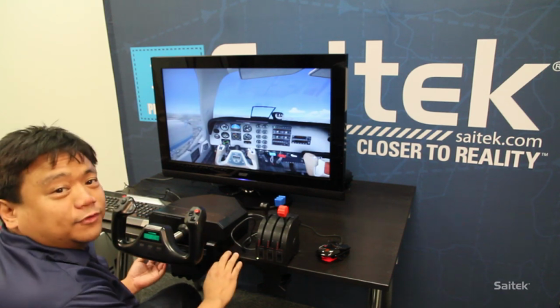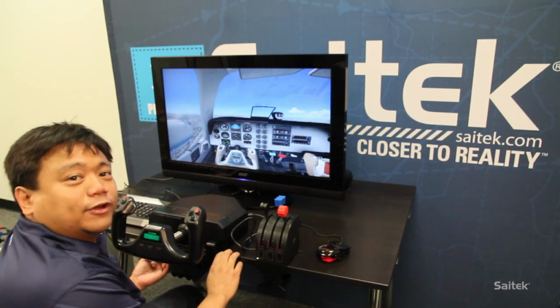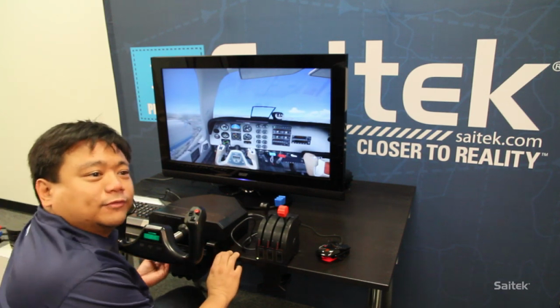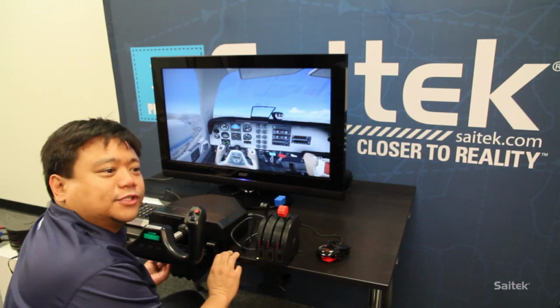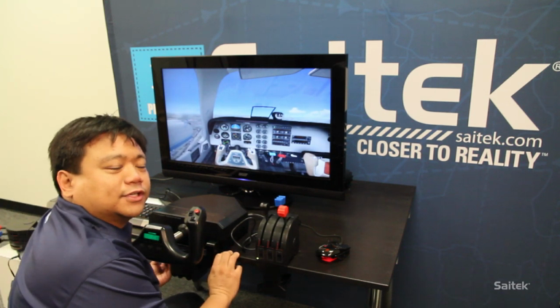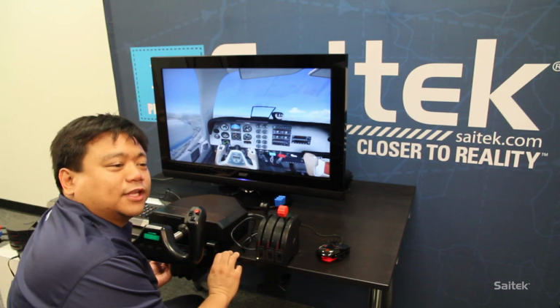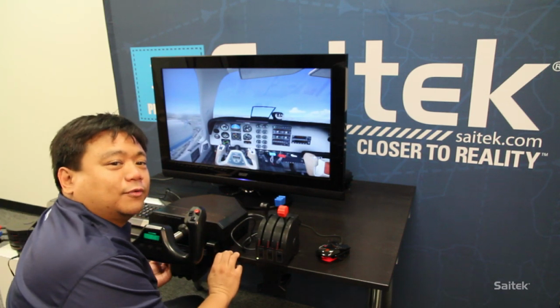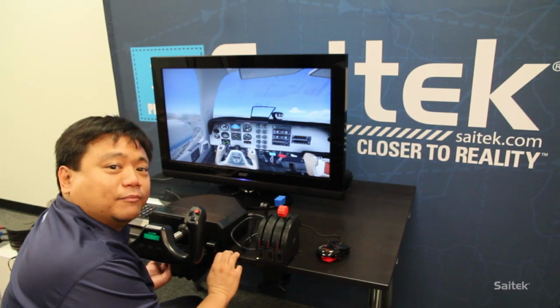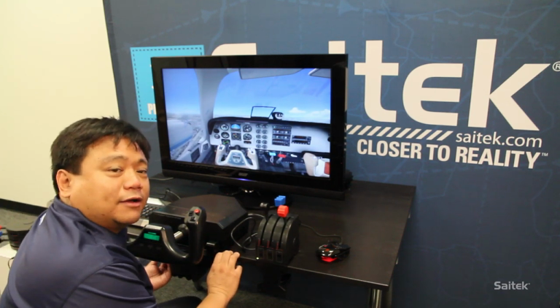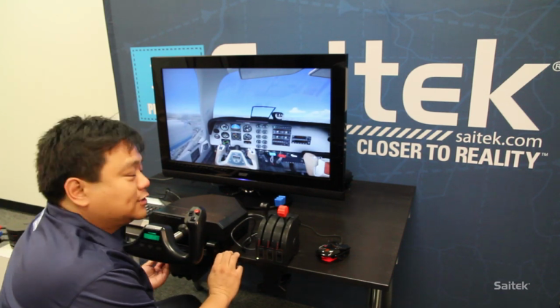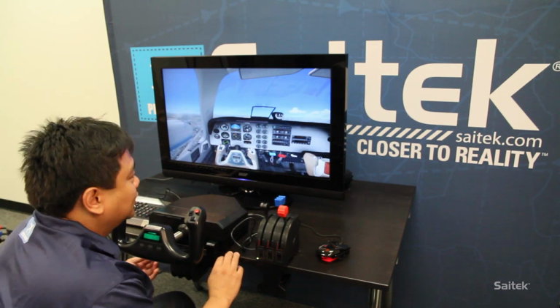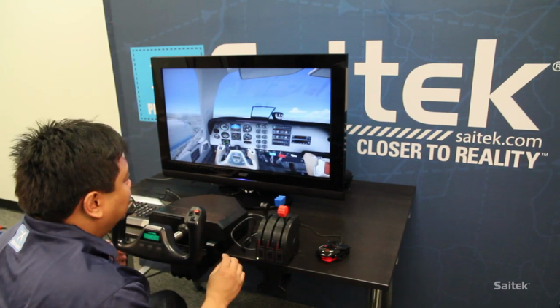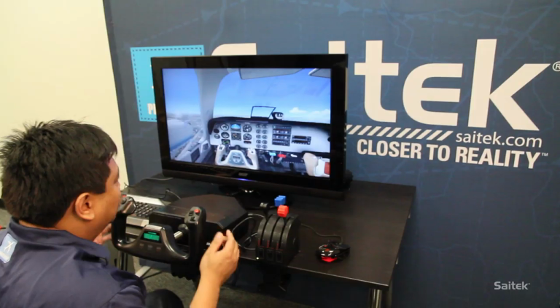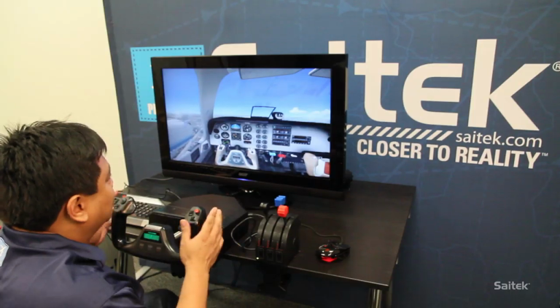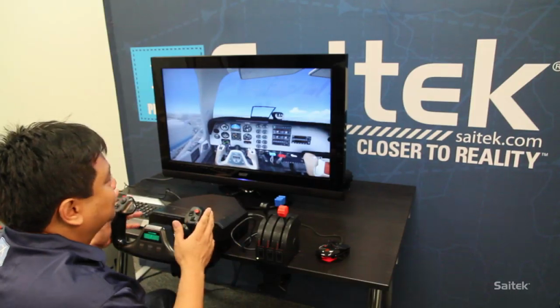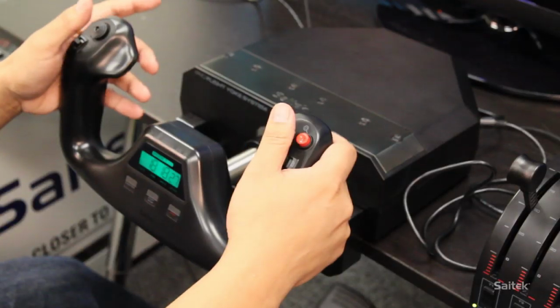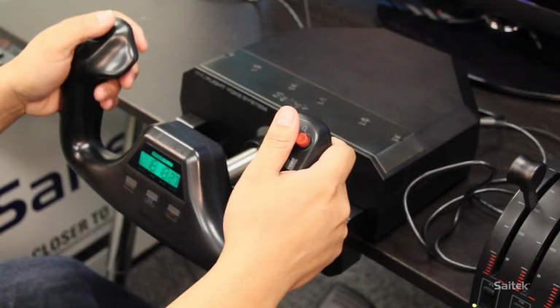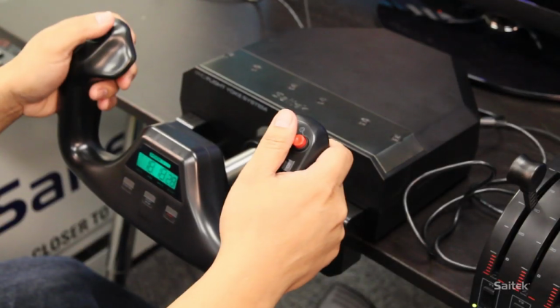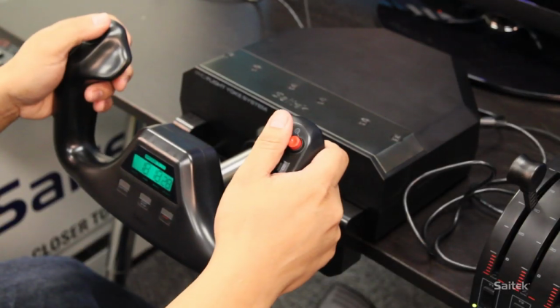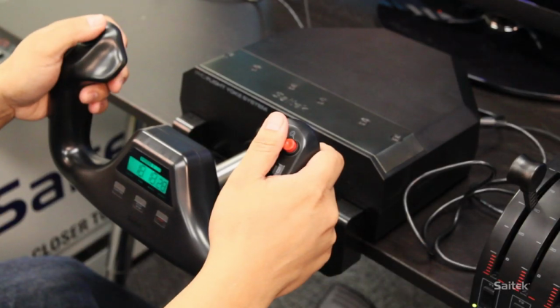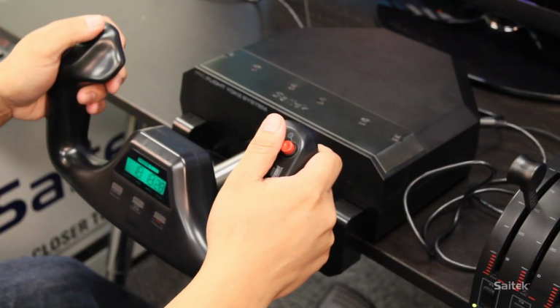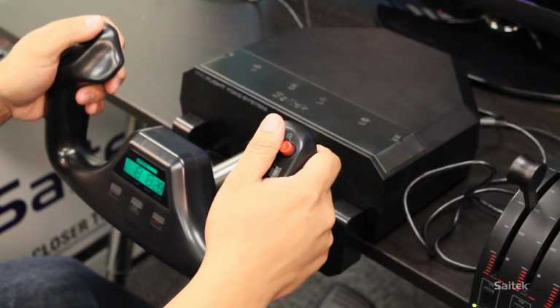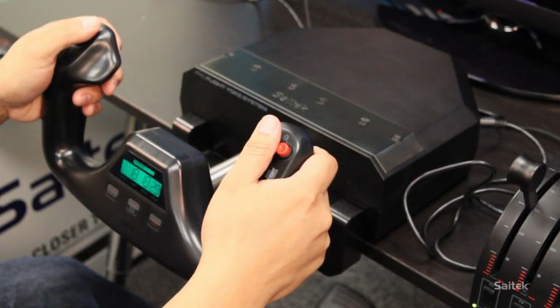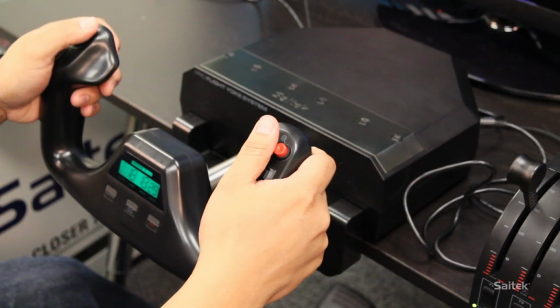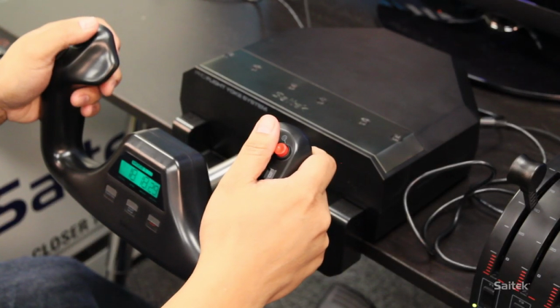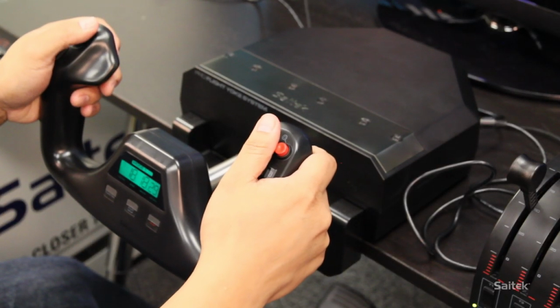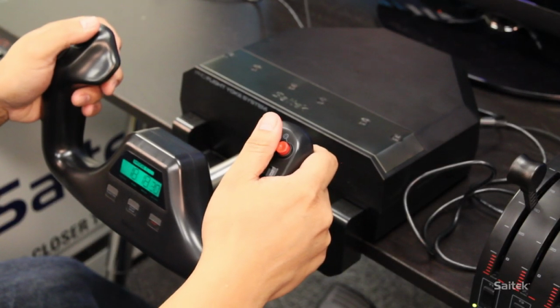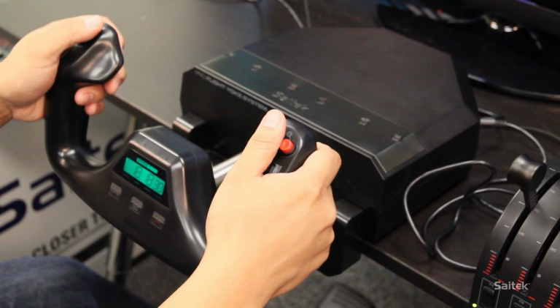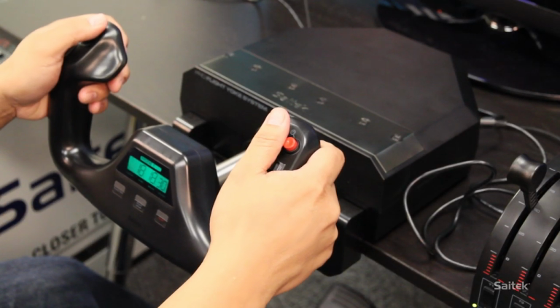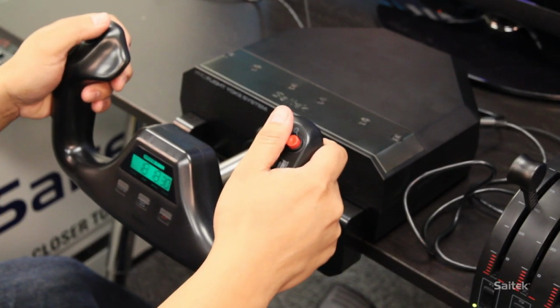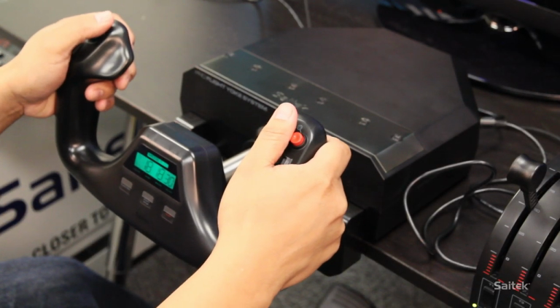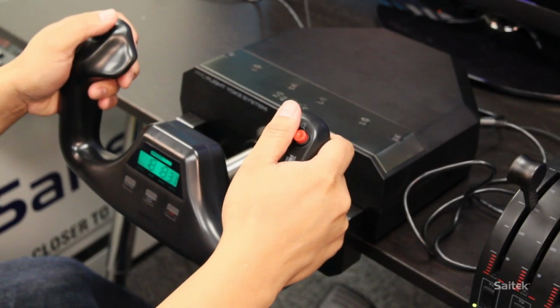You want to move away from just using a keyboard and mouse. You want to get something like a Yoke, which is something that comes standard with most general aviation aircraft.